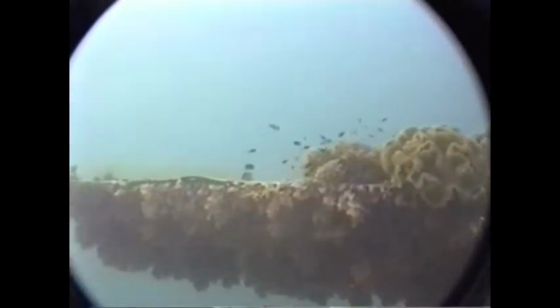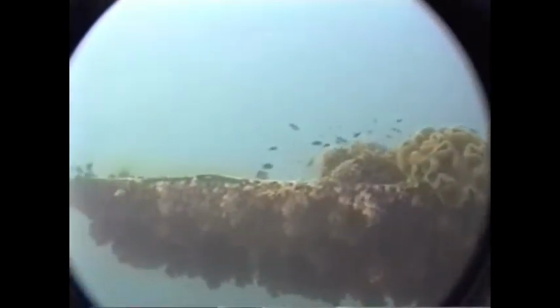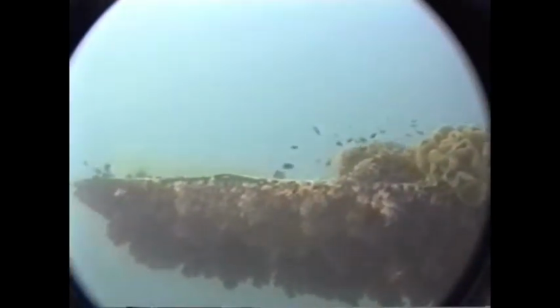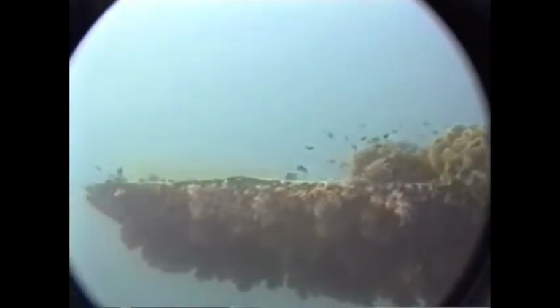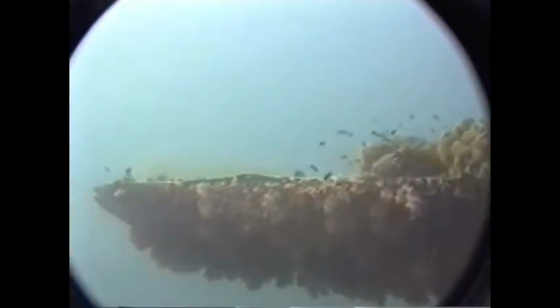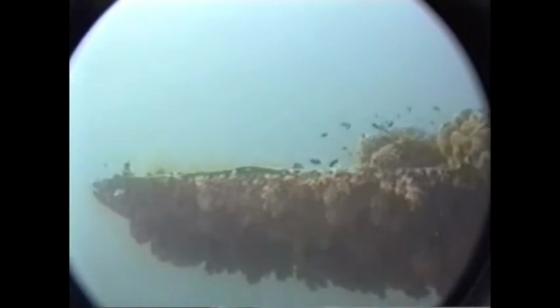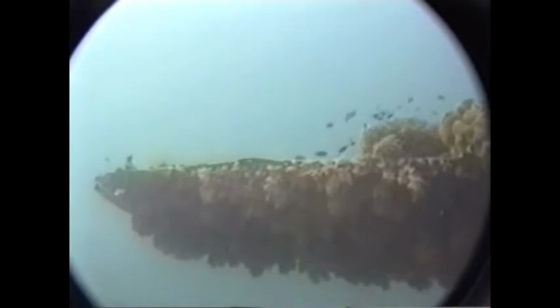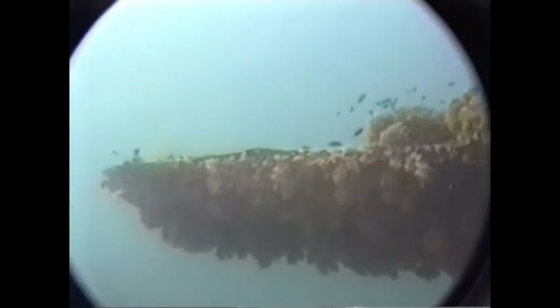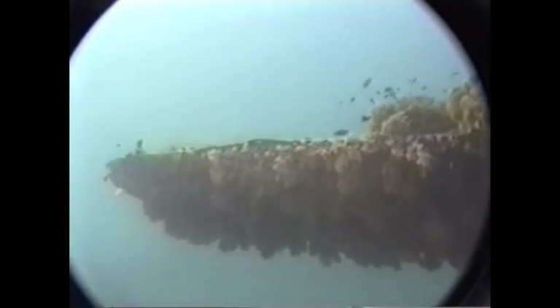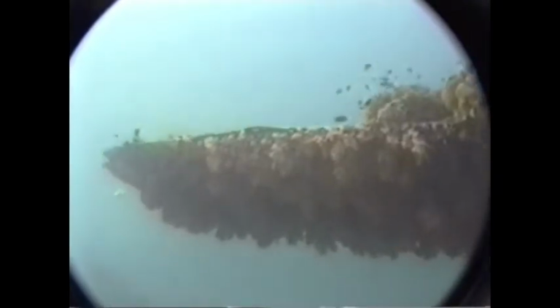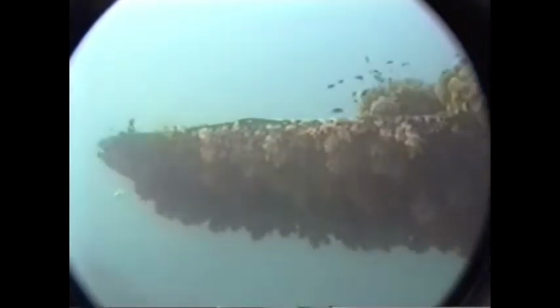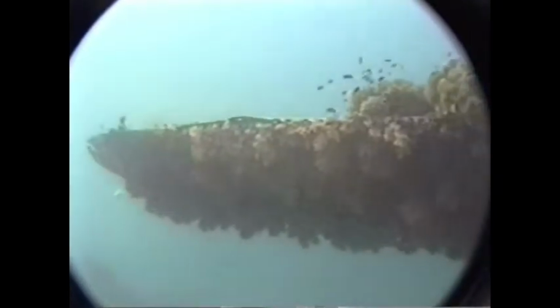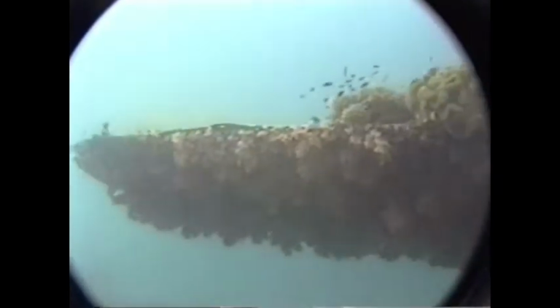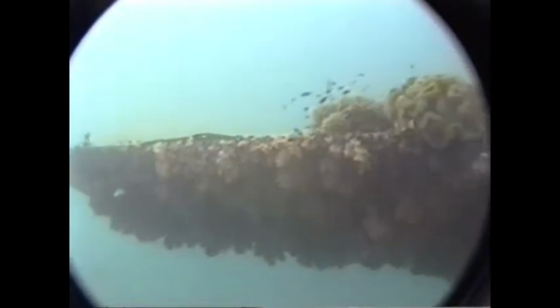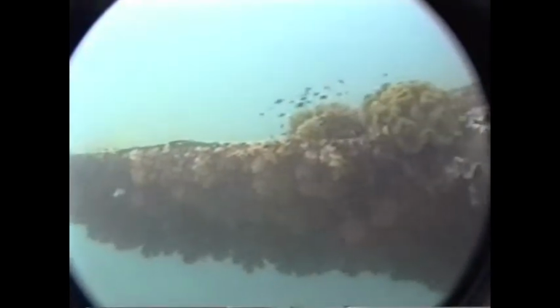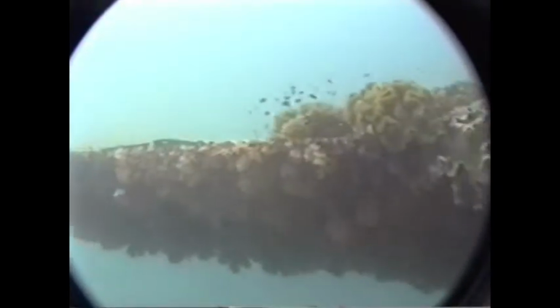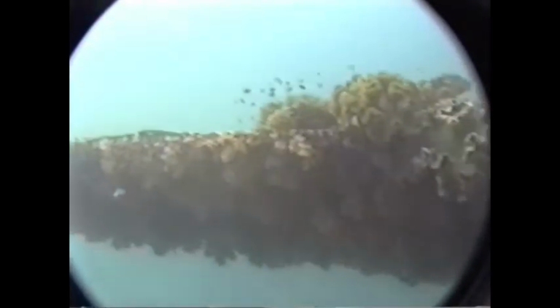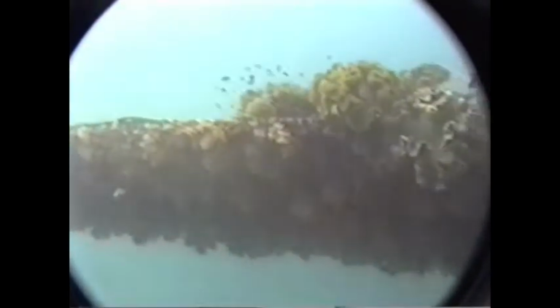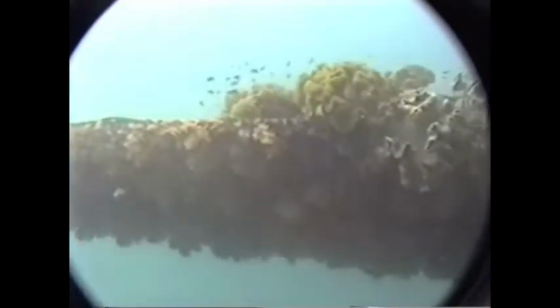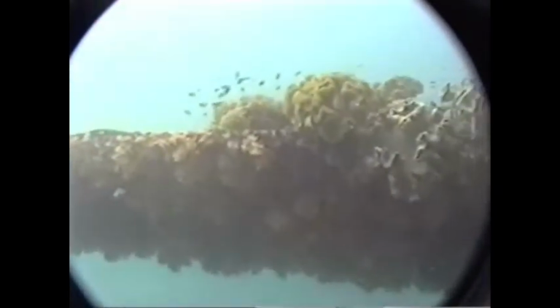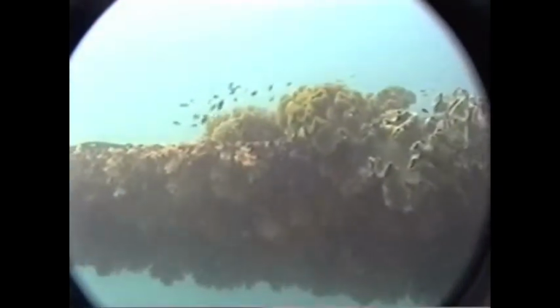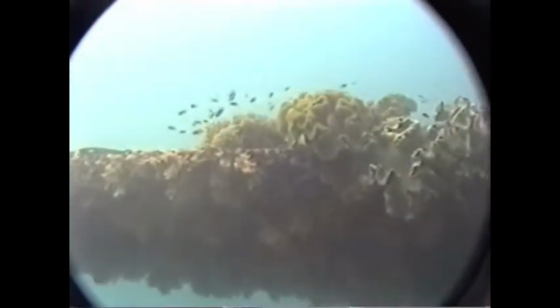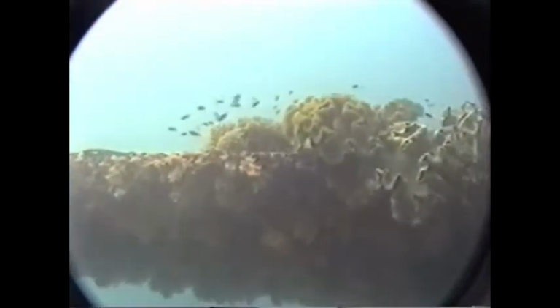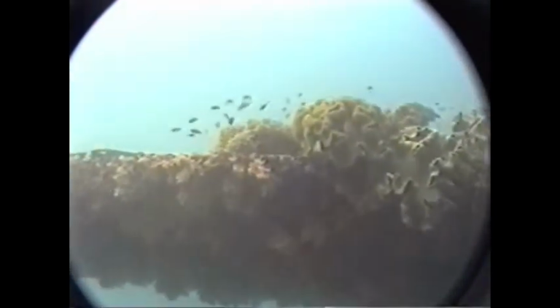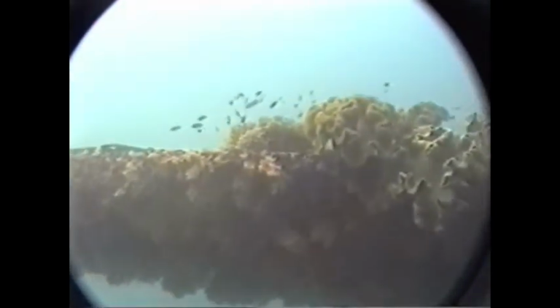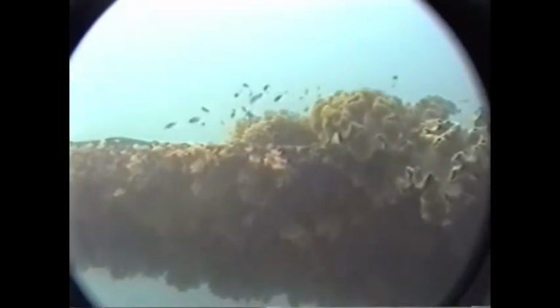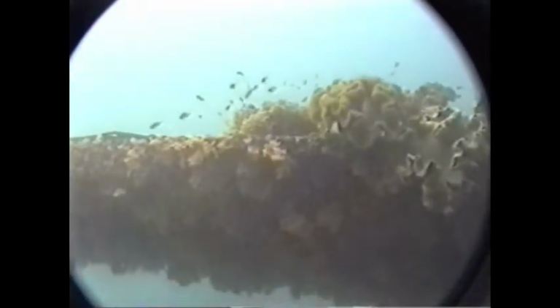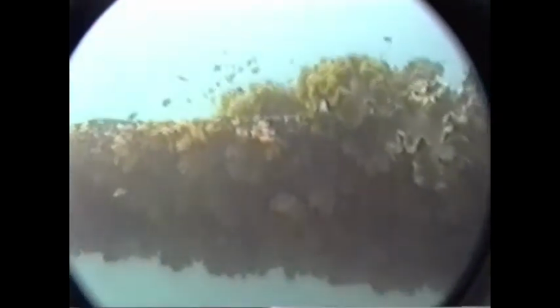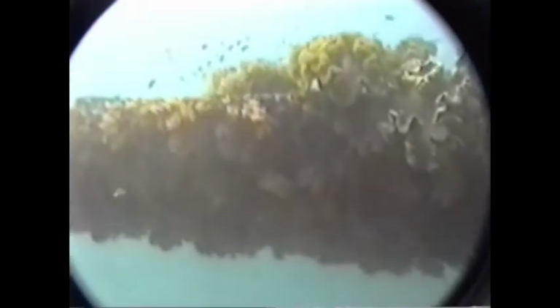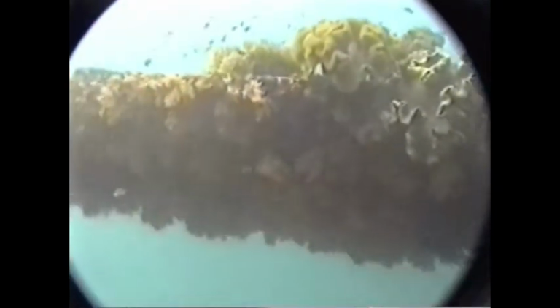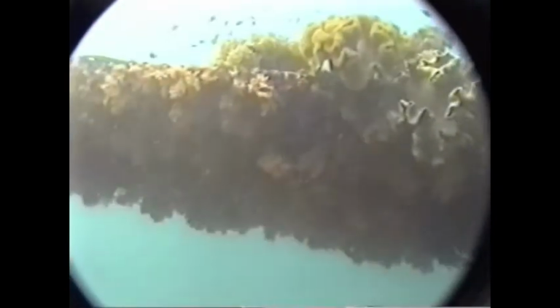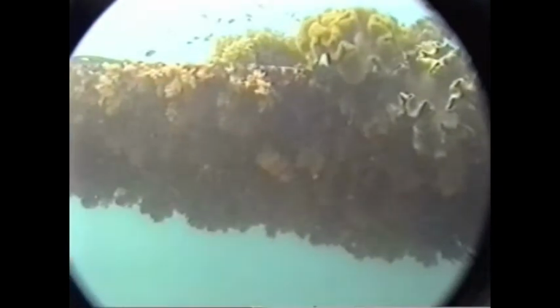Looking down the other wing and fuselage shows the extent of the marine life on this wreck.